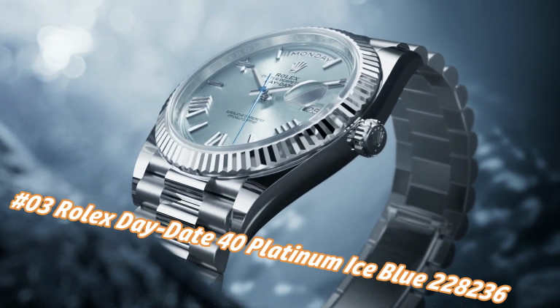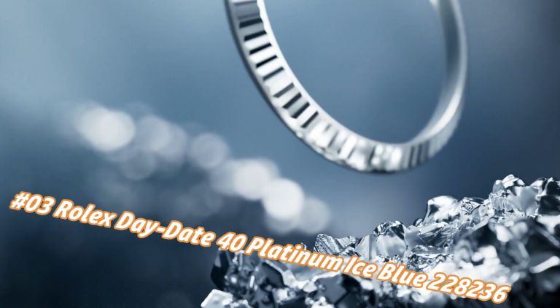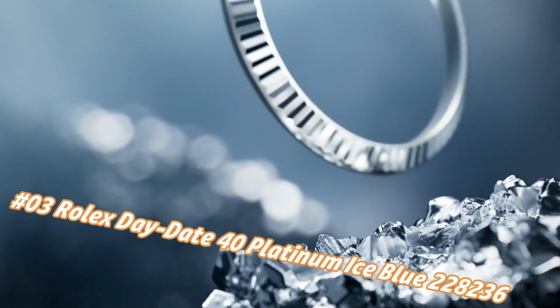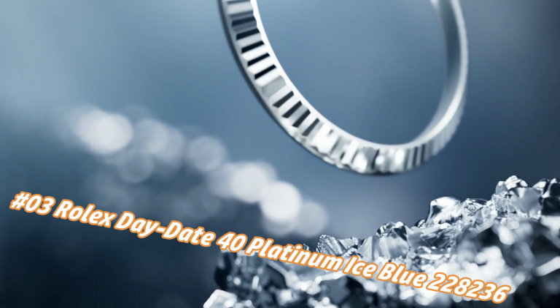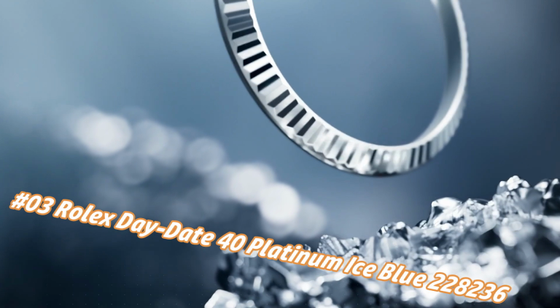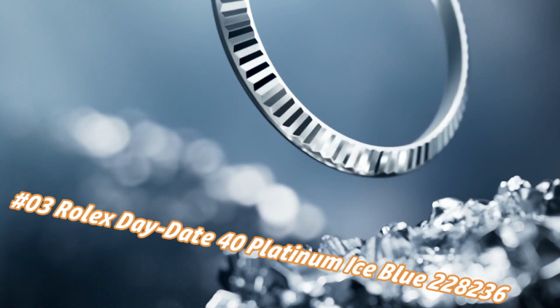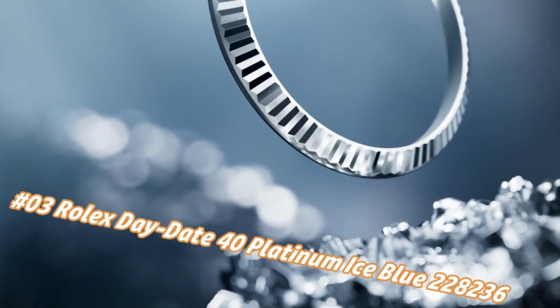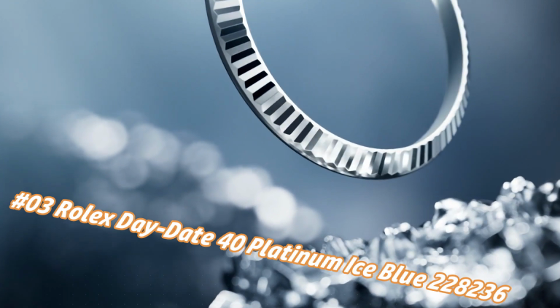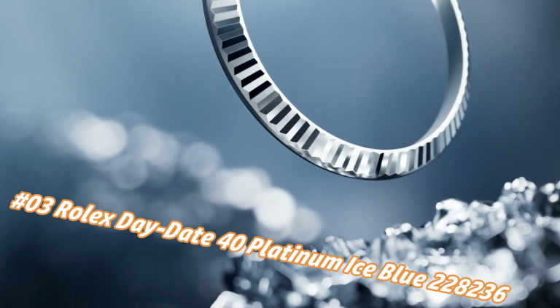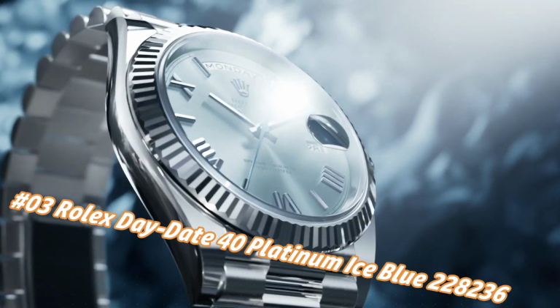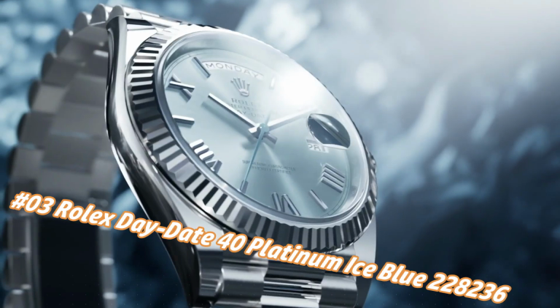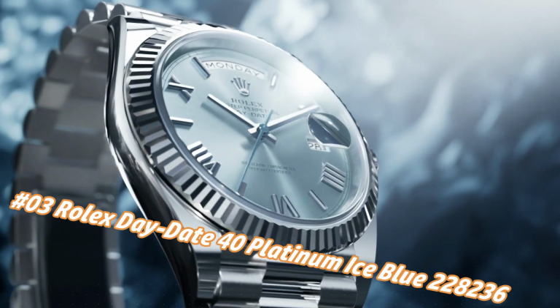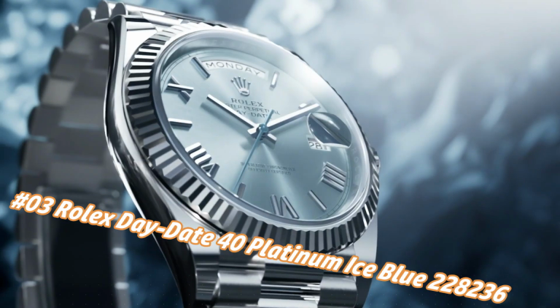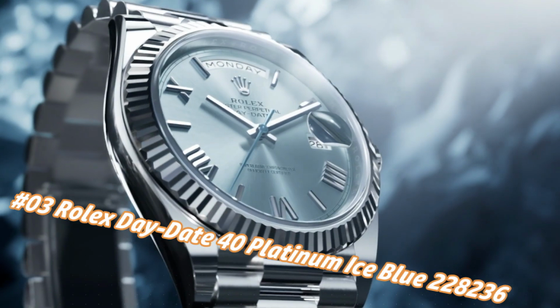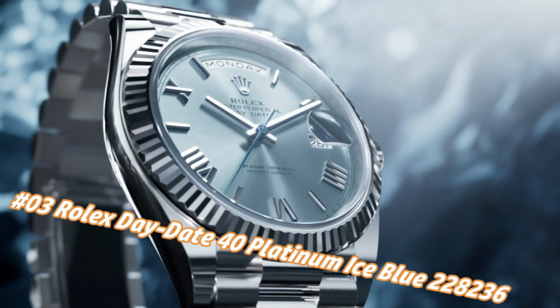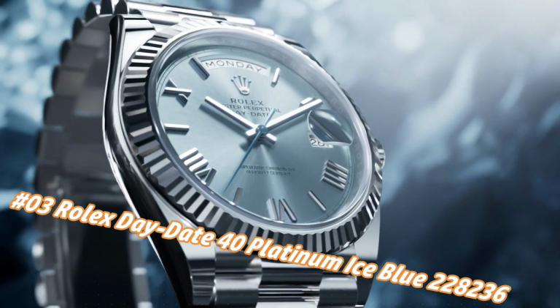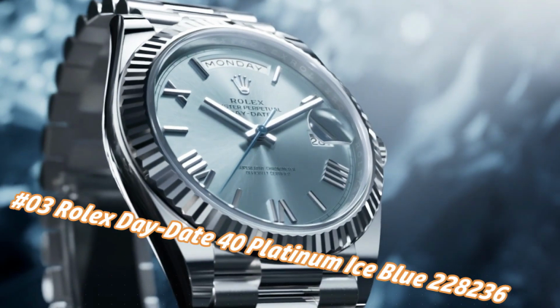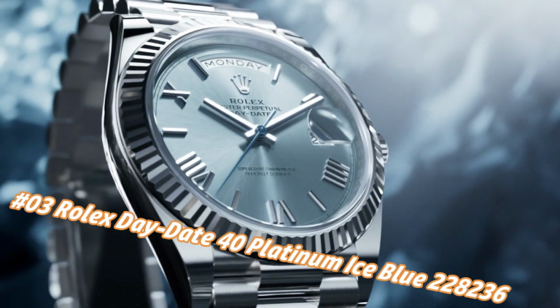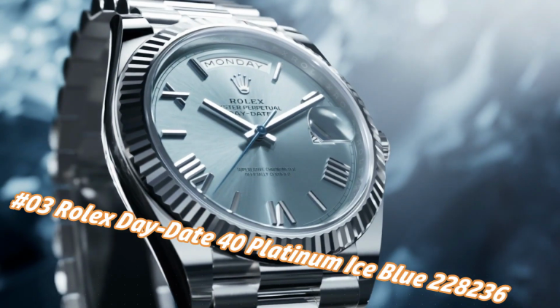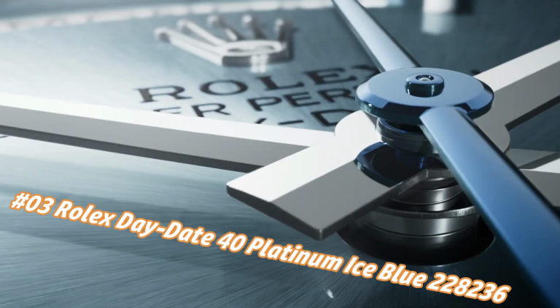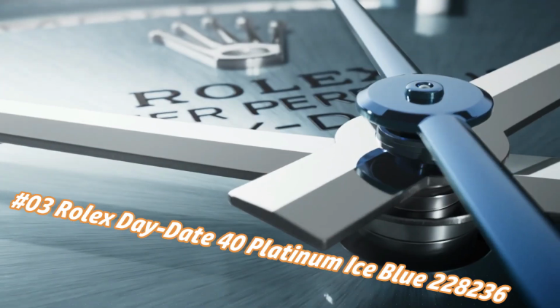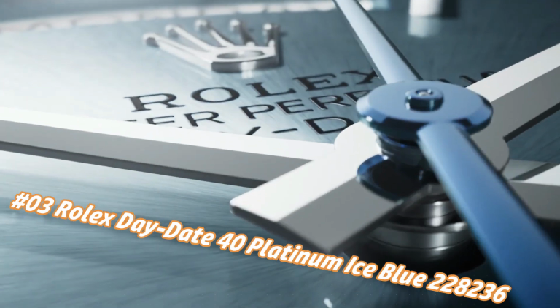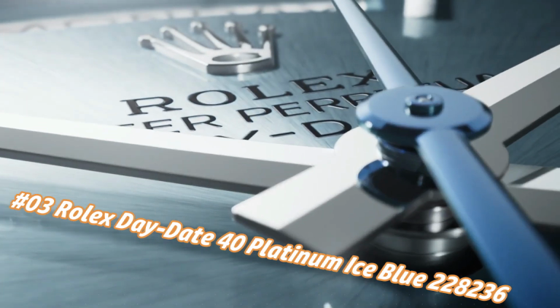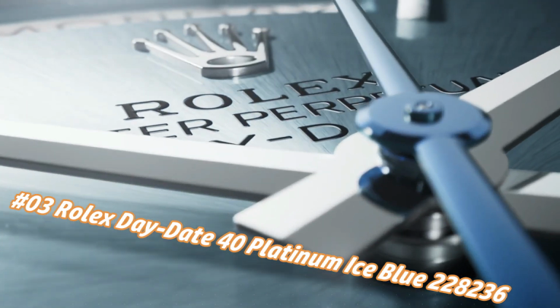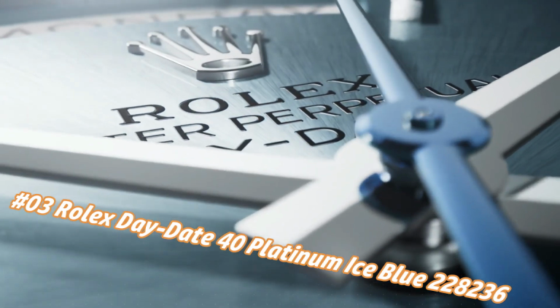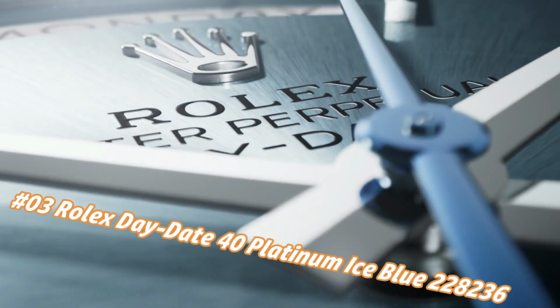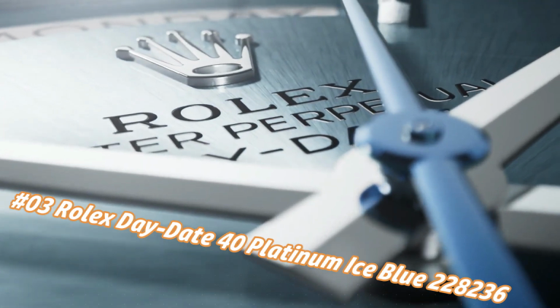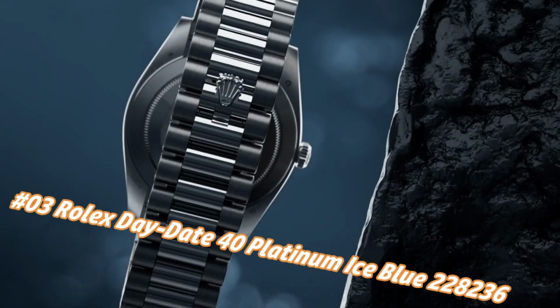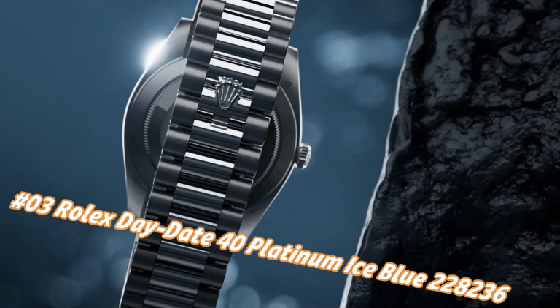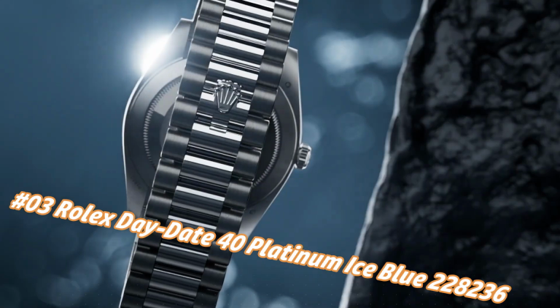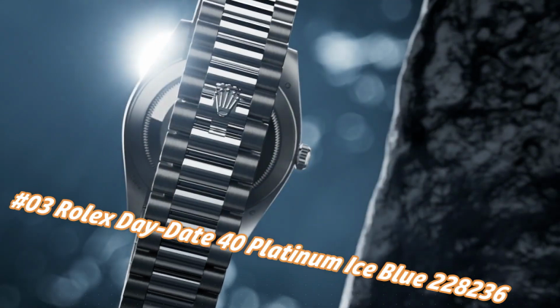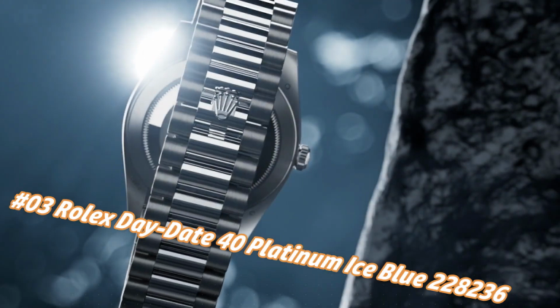Number three: Rolex Day-Date 40, platinum ice blue, reference 228236. Nowadays the price of this watch in US dollars is about $92,000, but this may vary with time. Crown: screw-down.